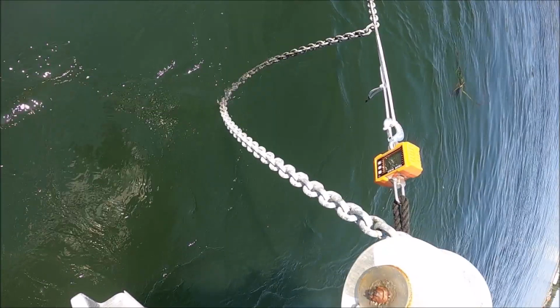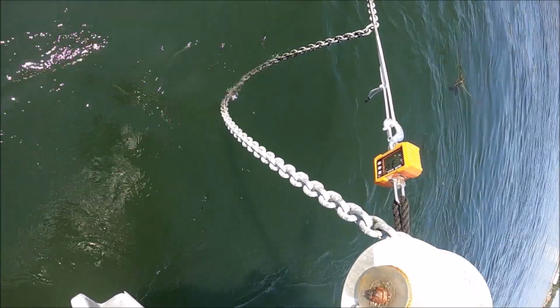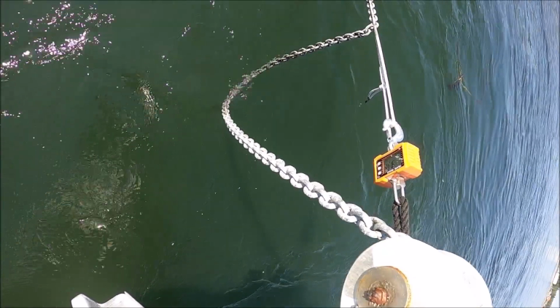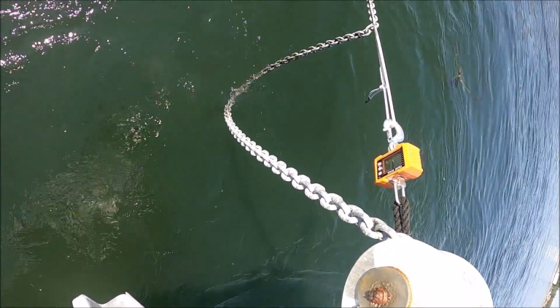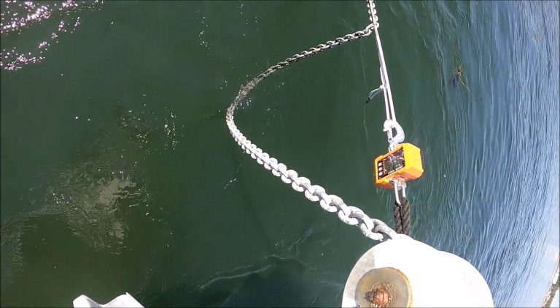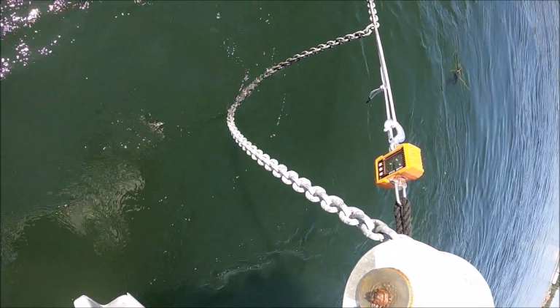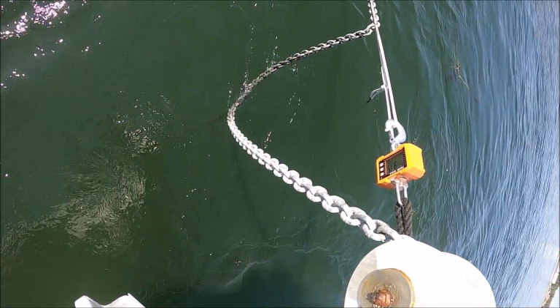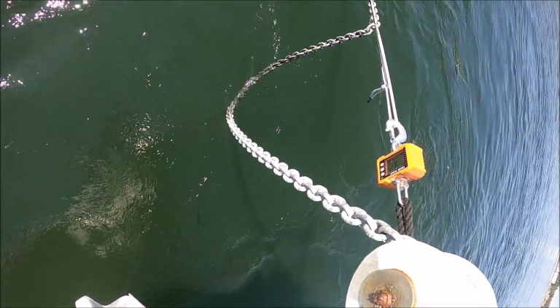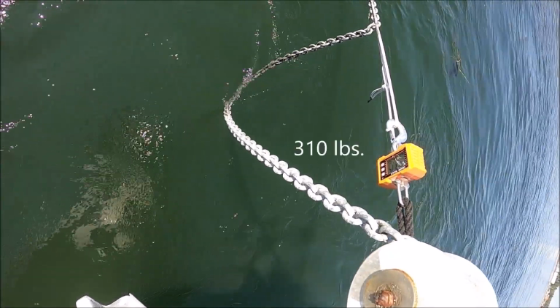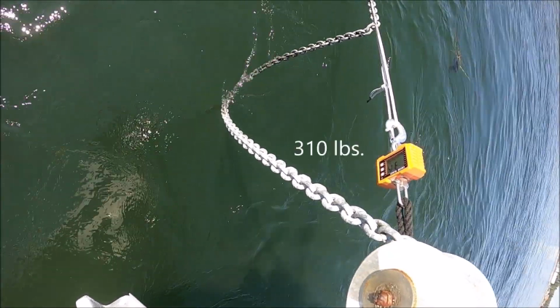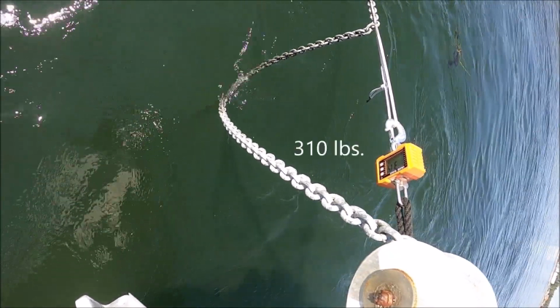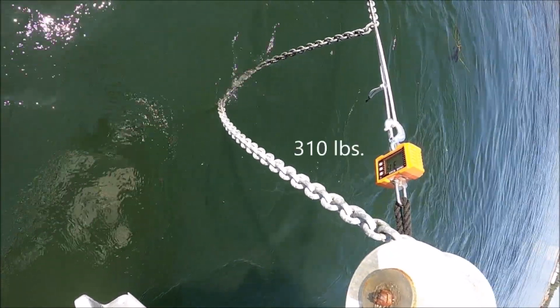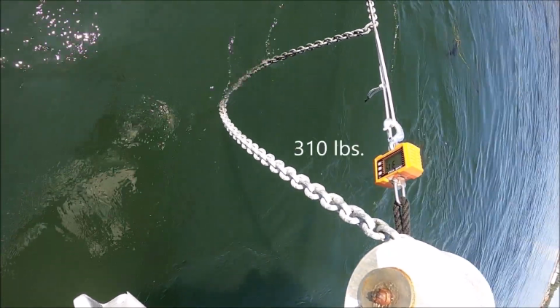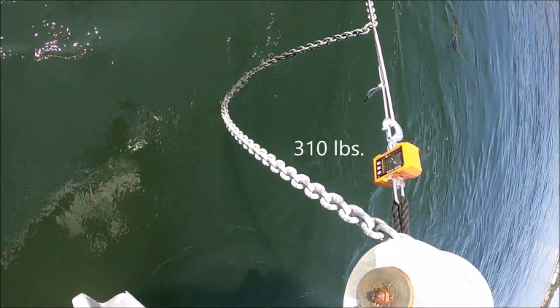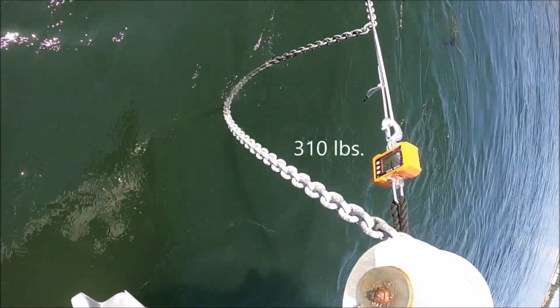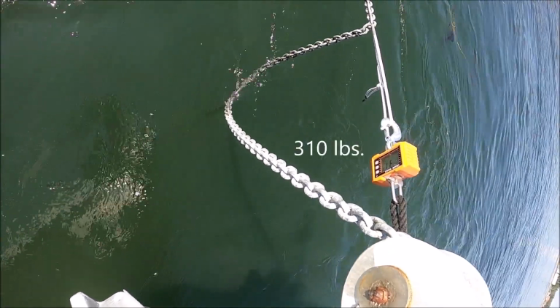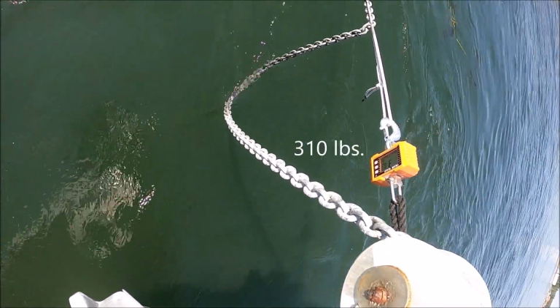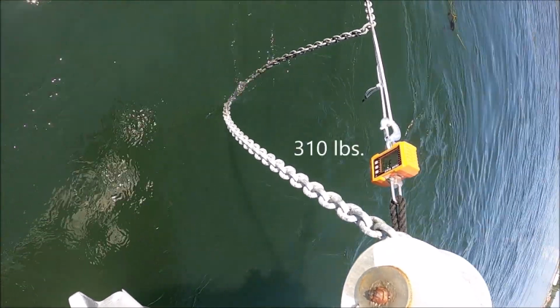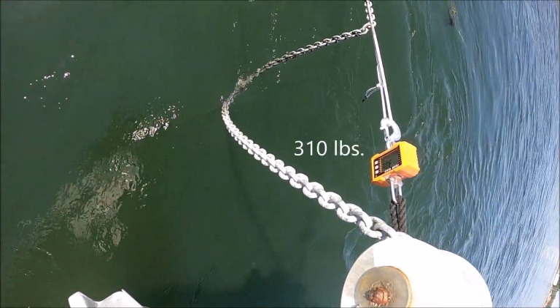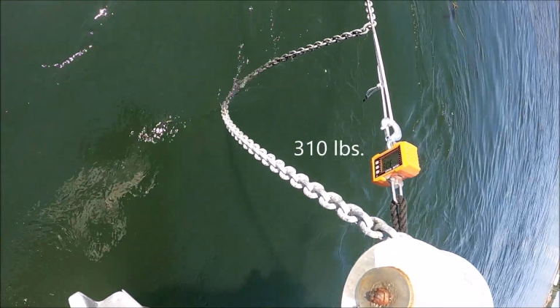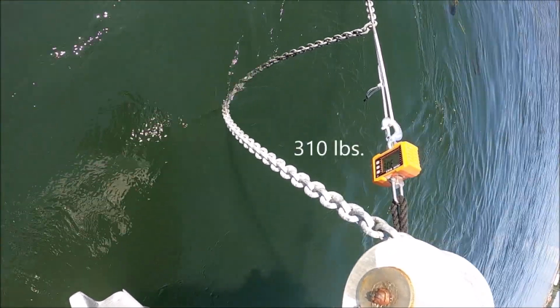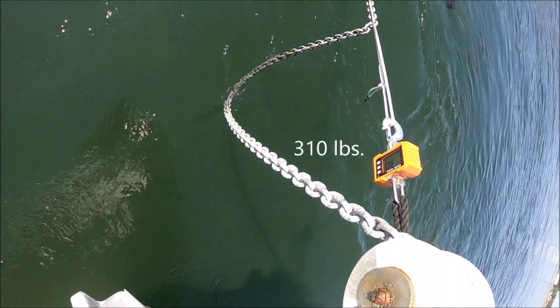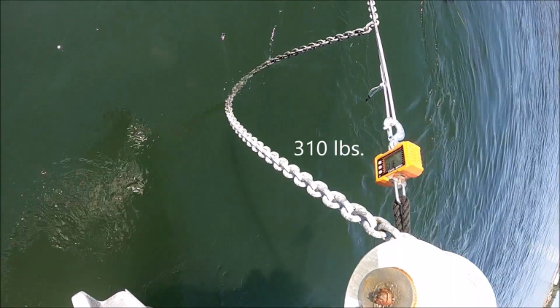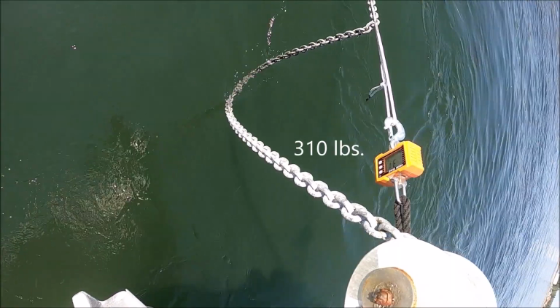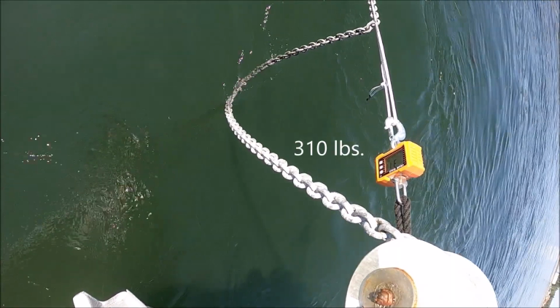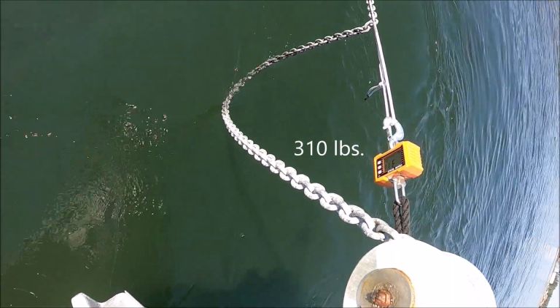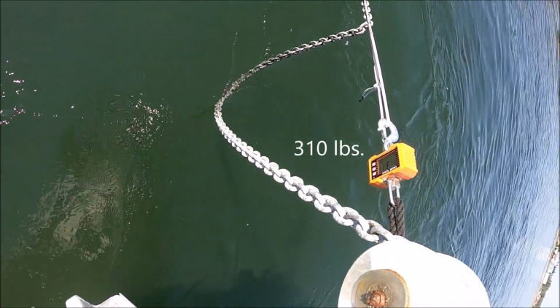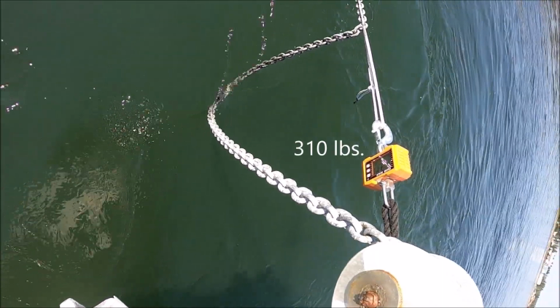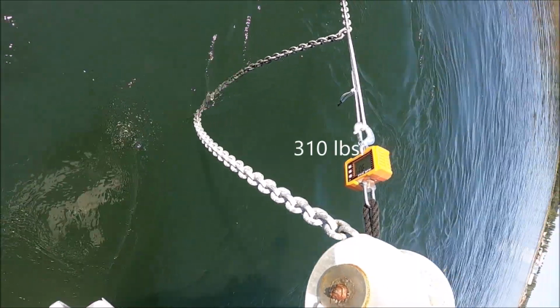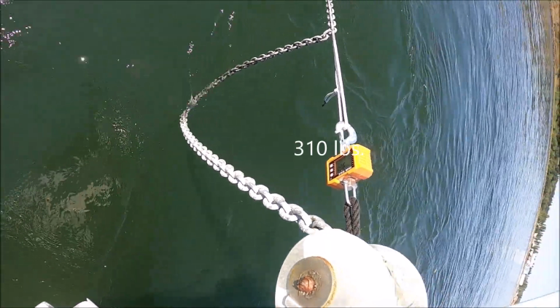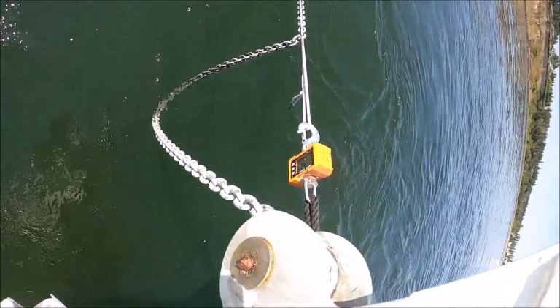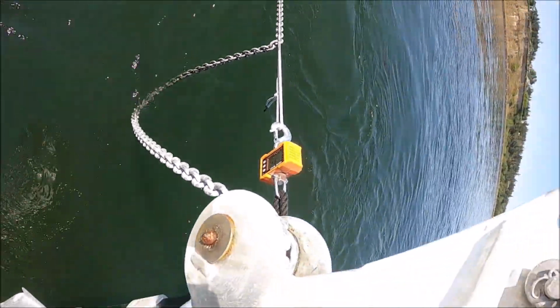Readings at this RPM setting: 320, 310, 308, 310 pounds.